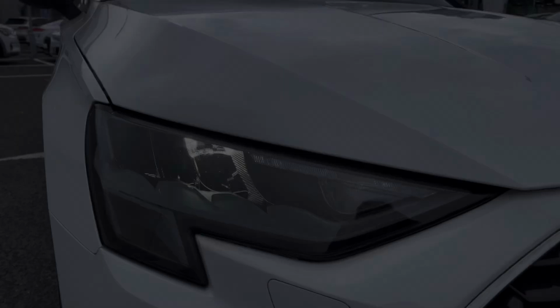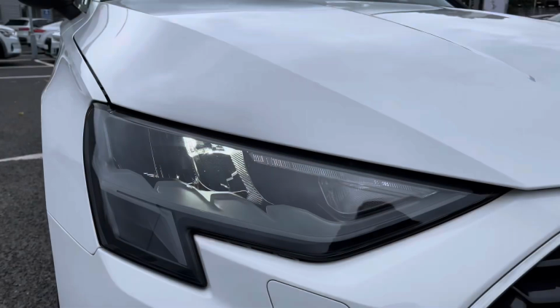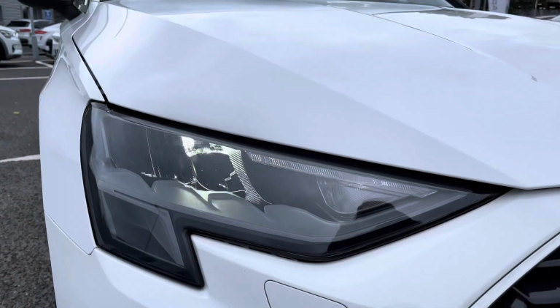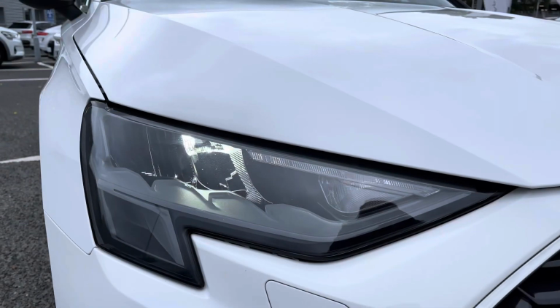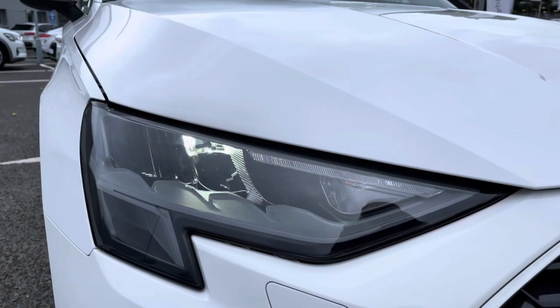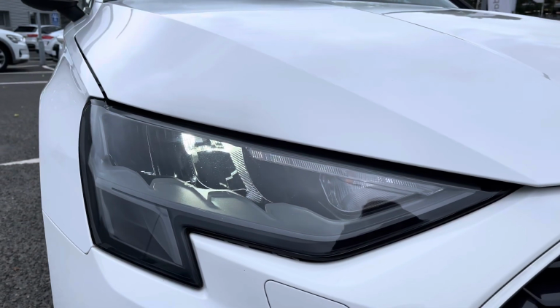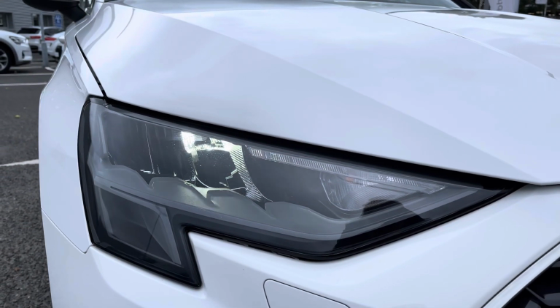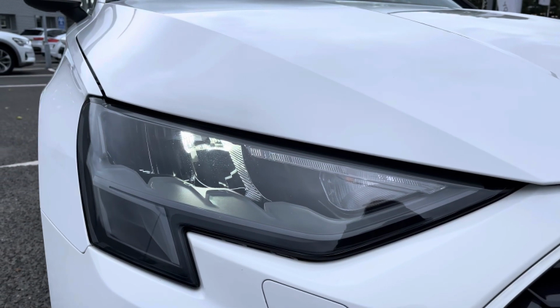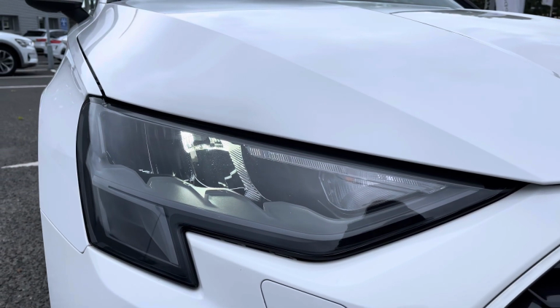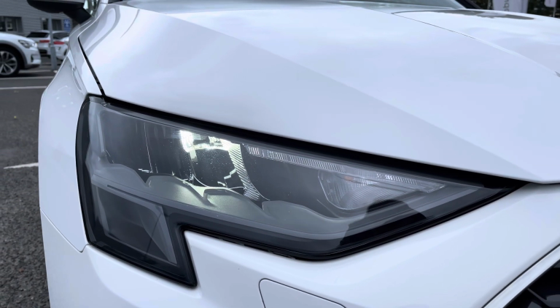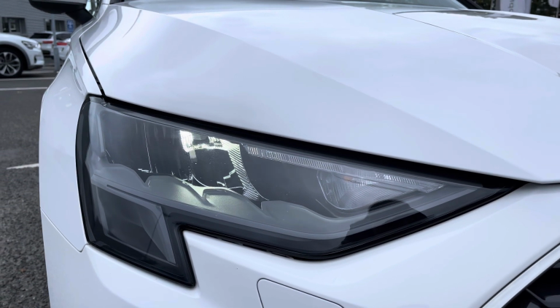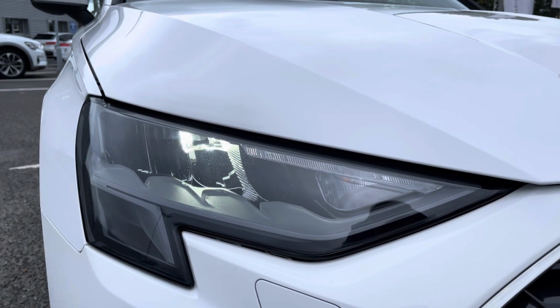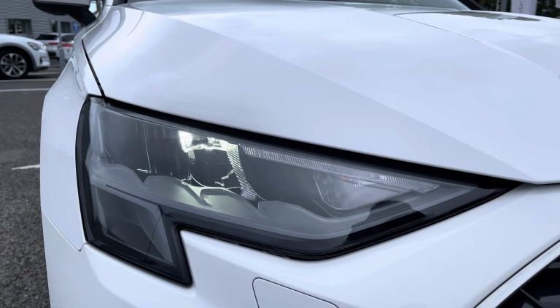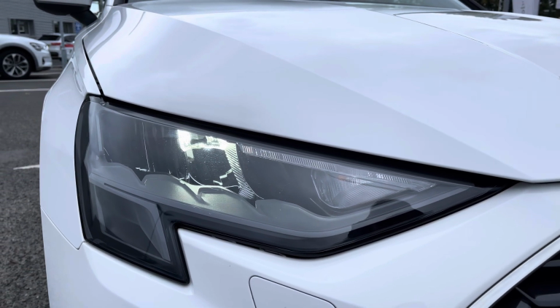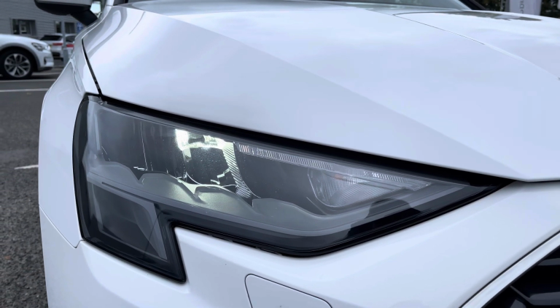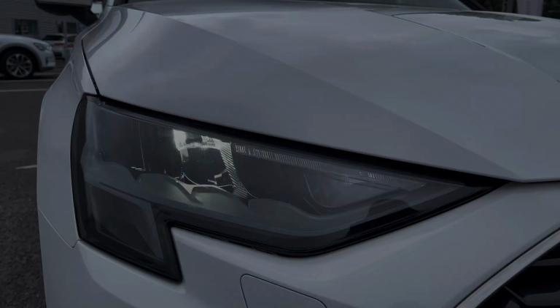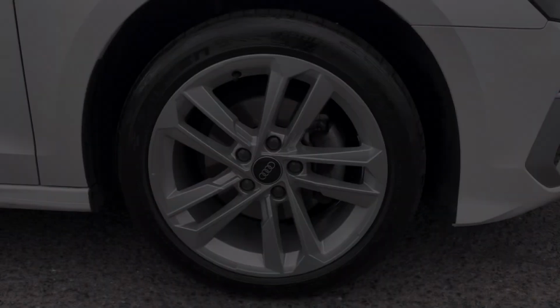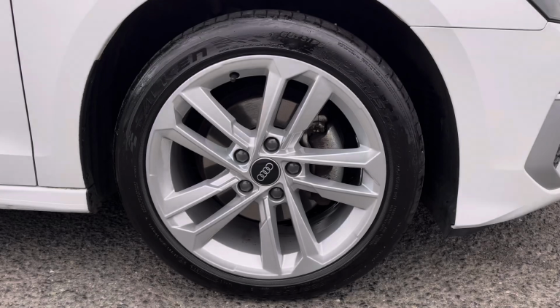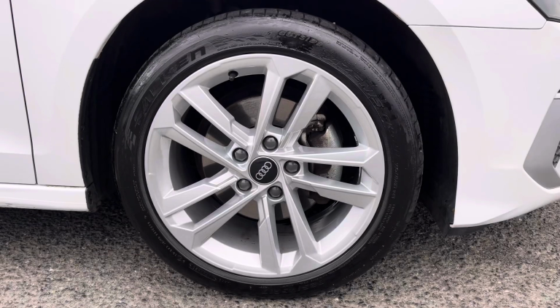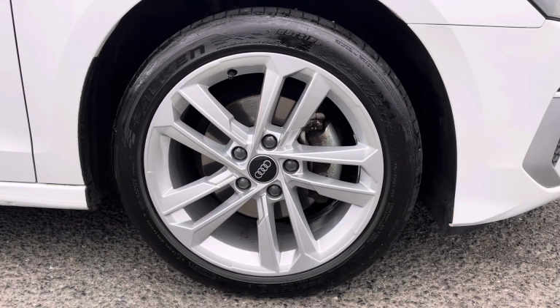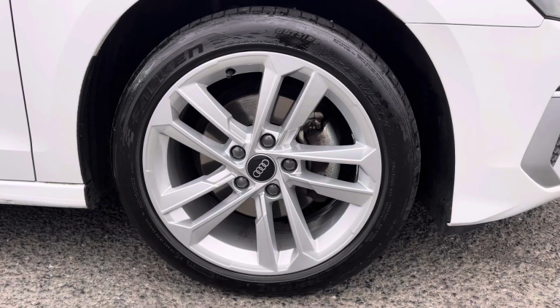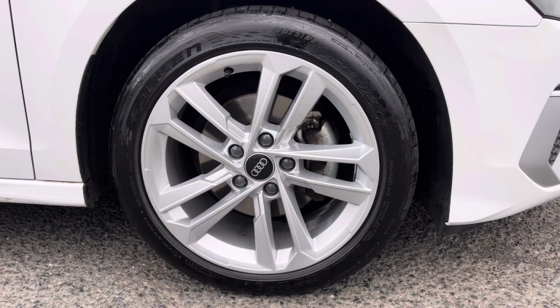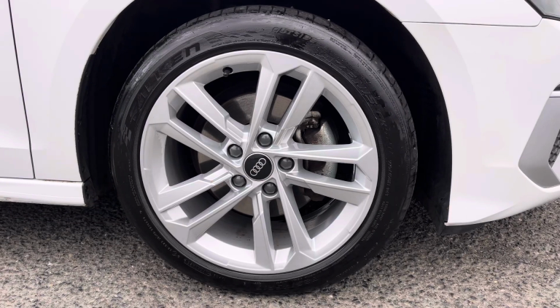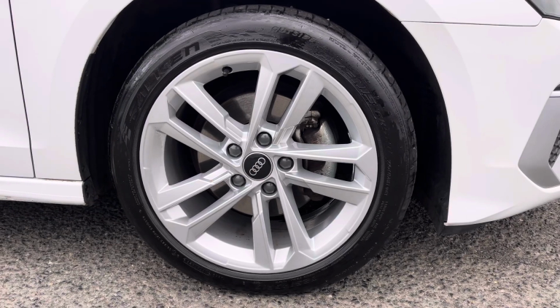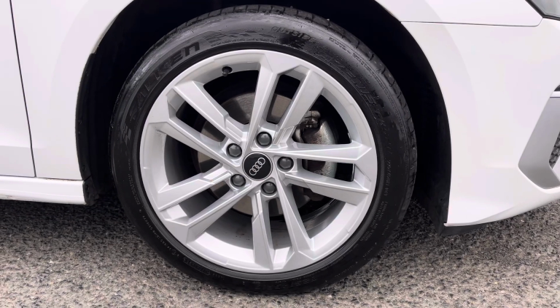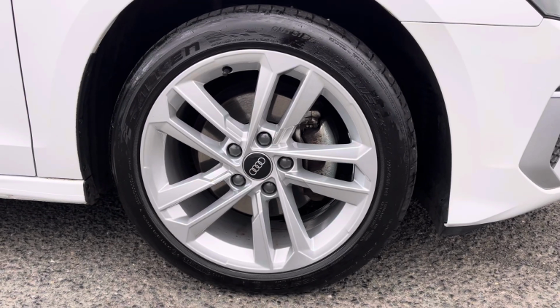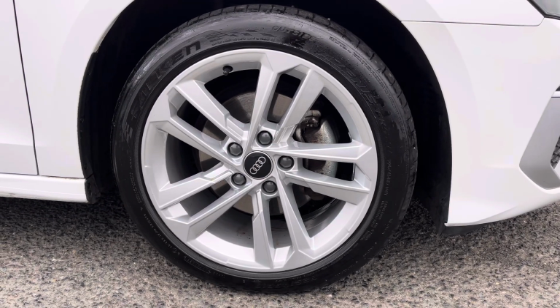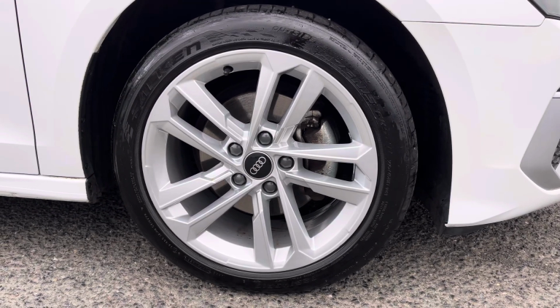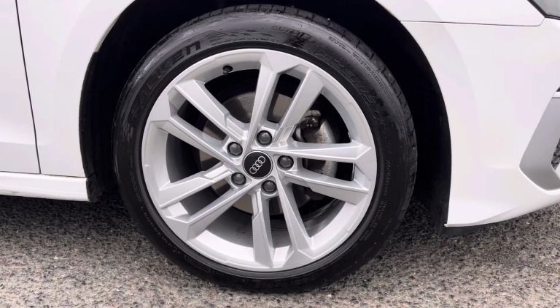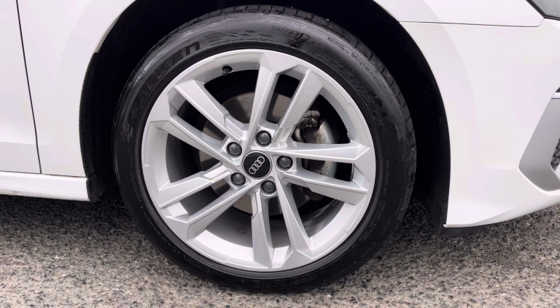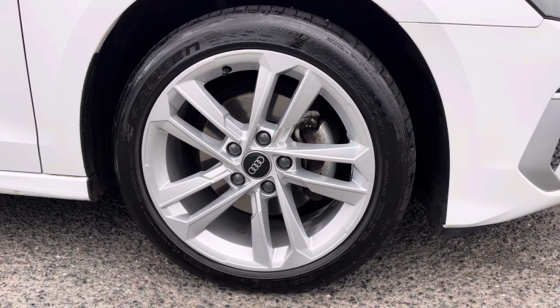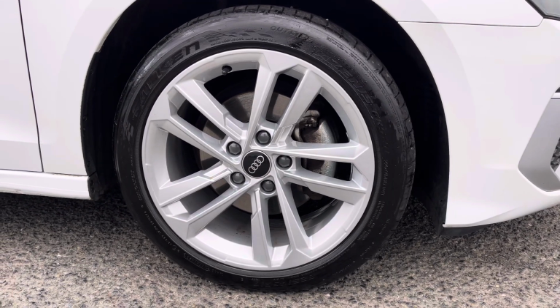Exterior features do include the LED daytime running lights as well as the 17 inch 5 parallel spoke alloys, really adding to the sporty exterior styling.